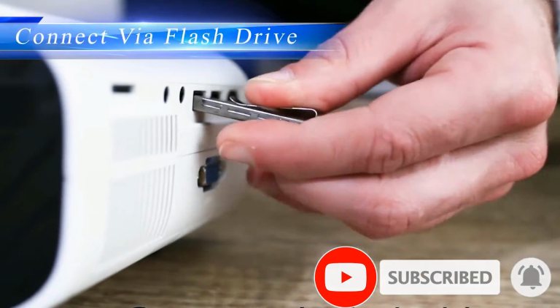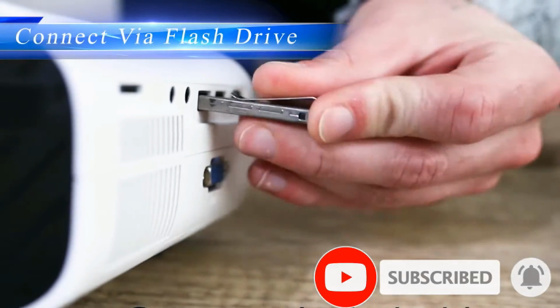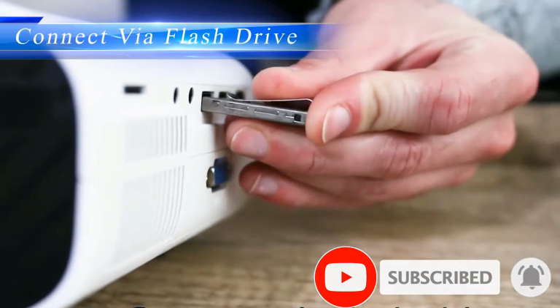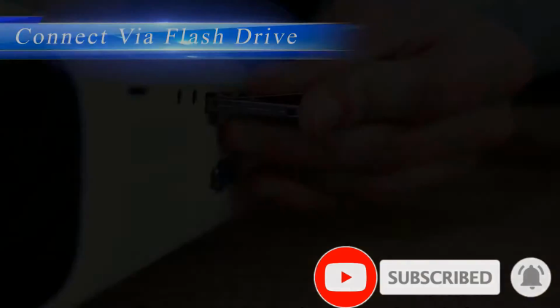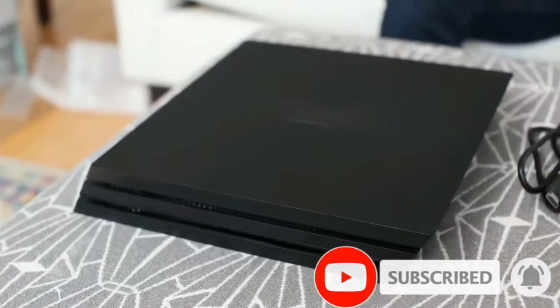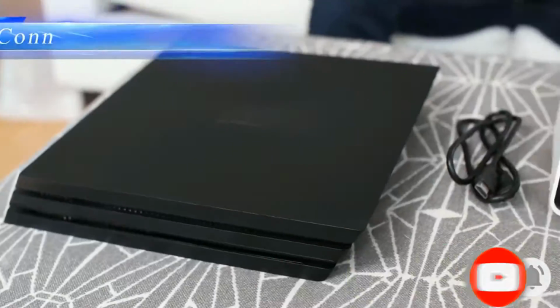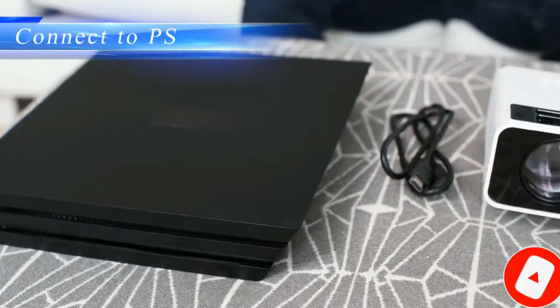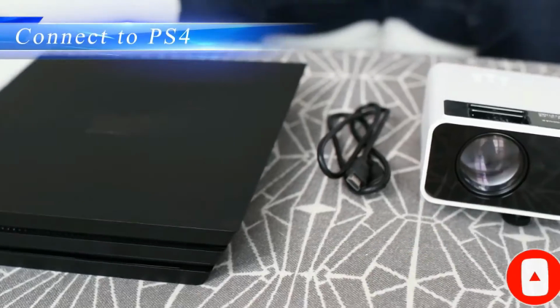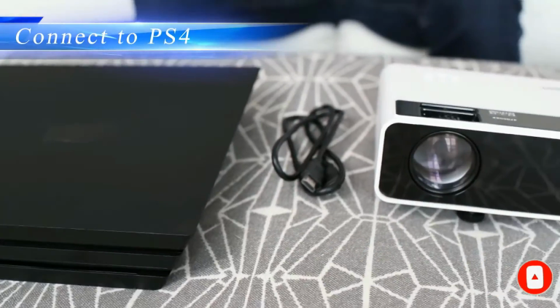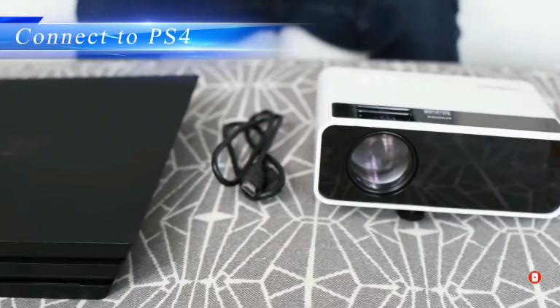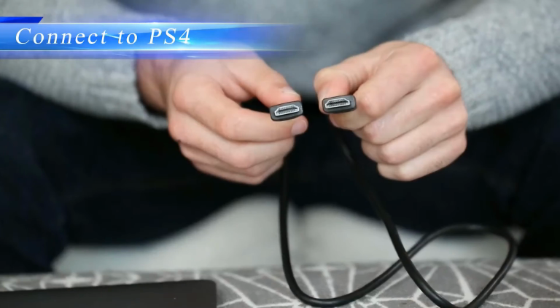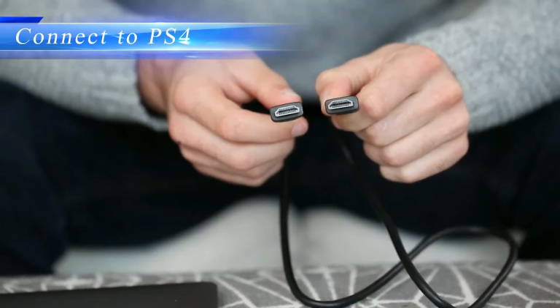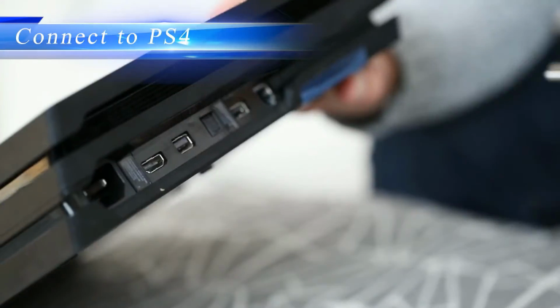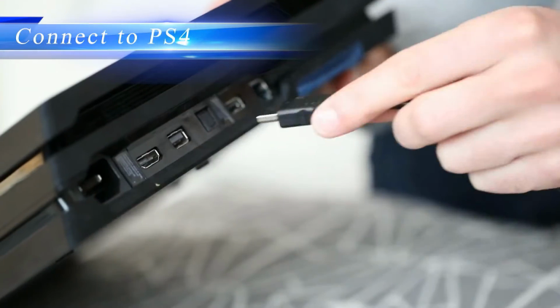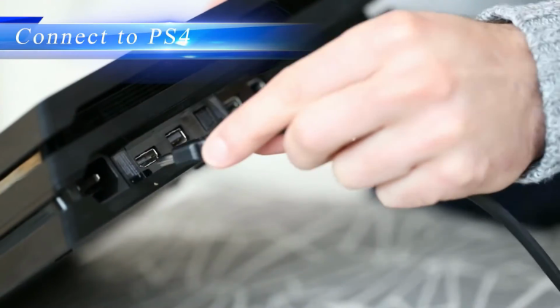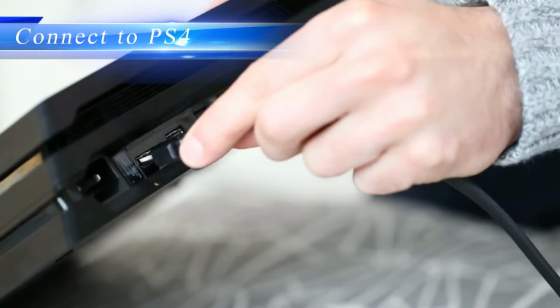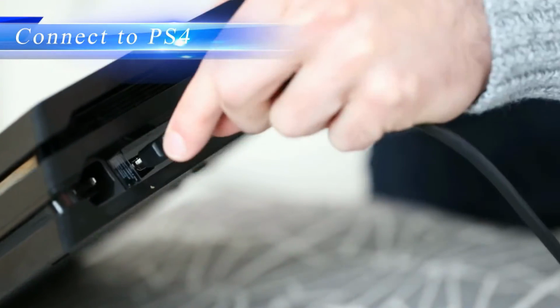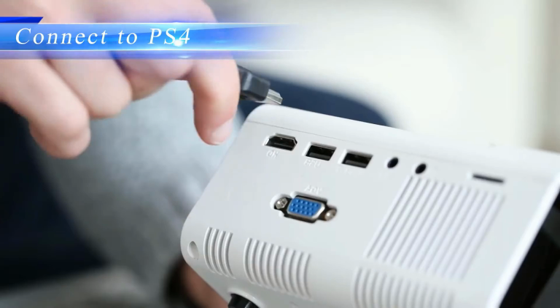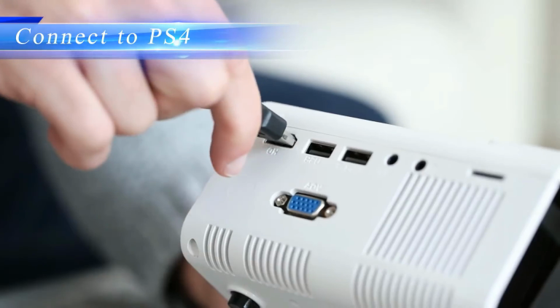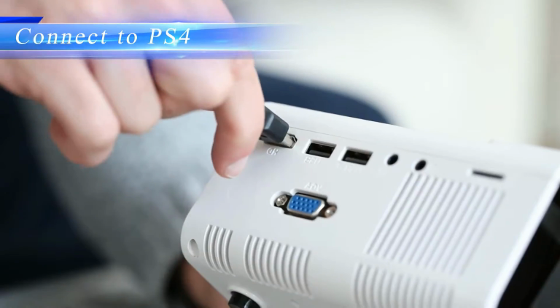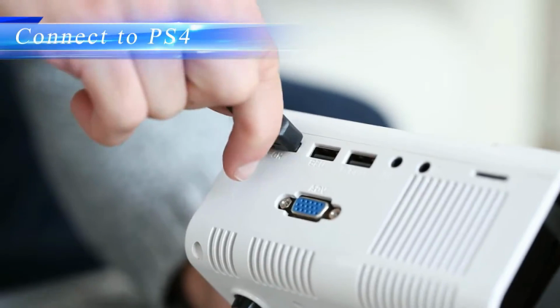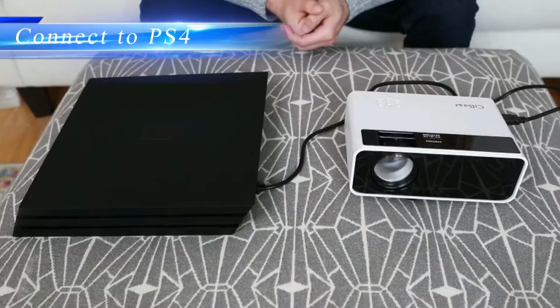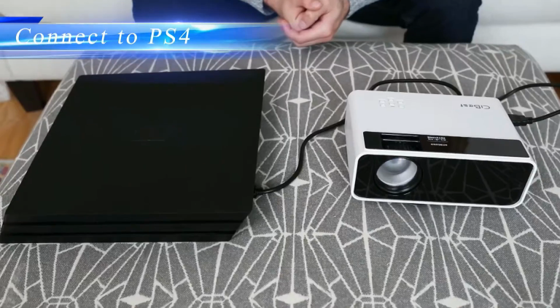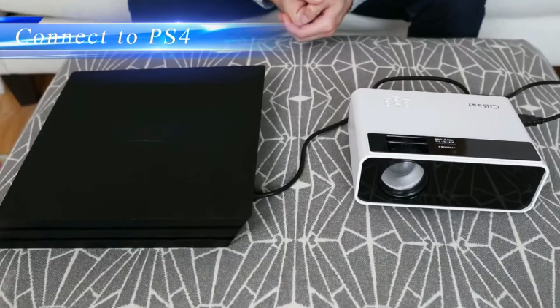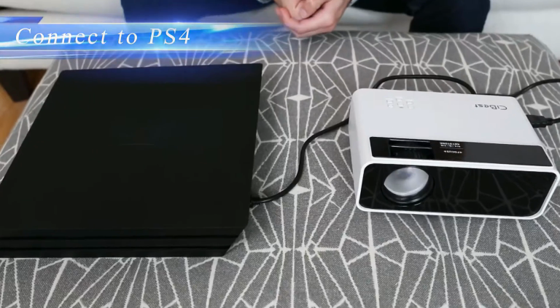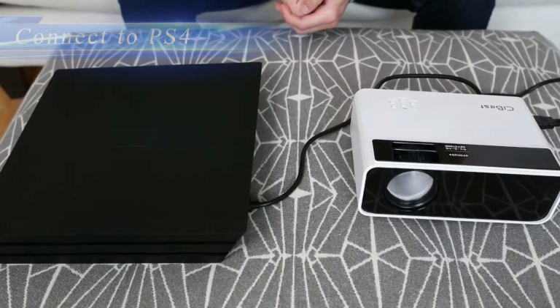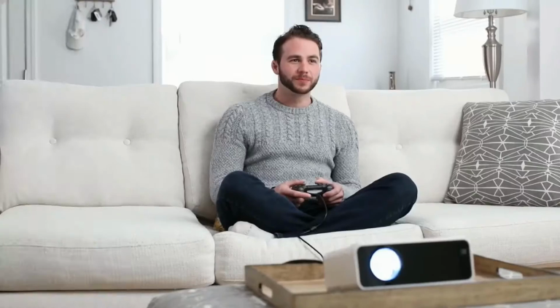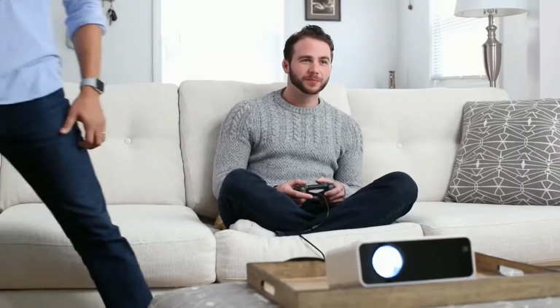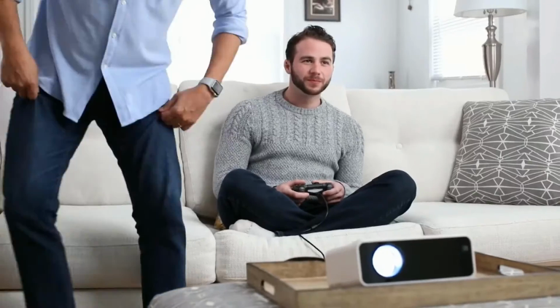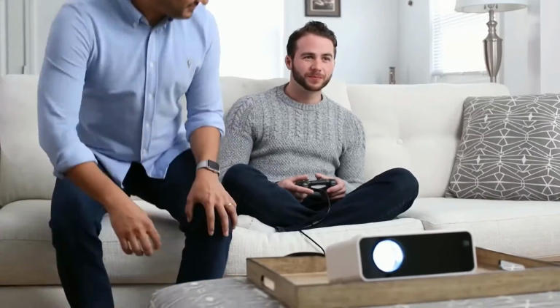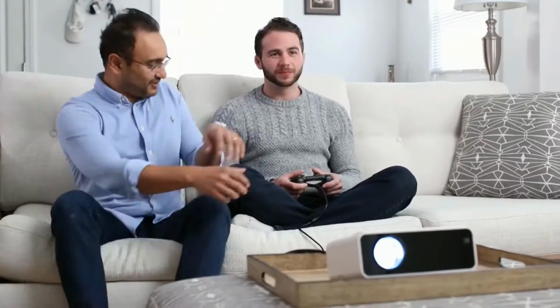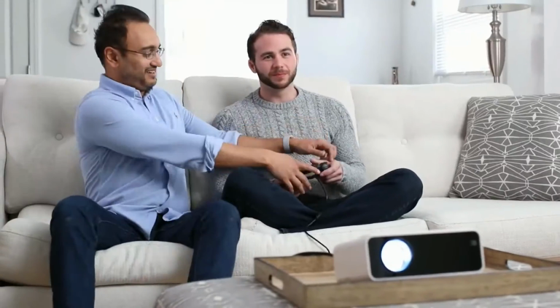It comes with an HDMI cord, AV cable, power cable, remote control, and an adjustable foot.